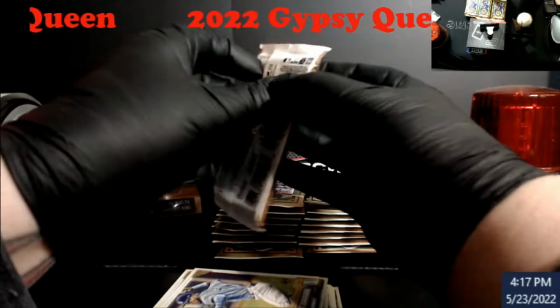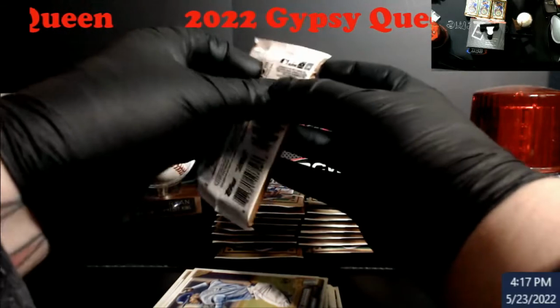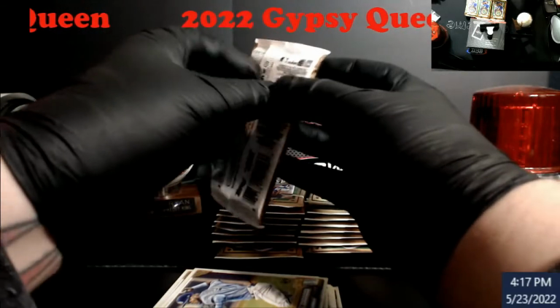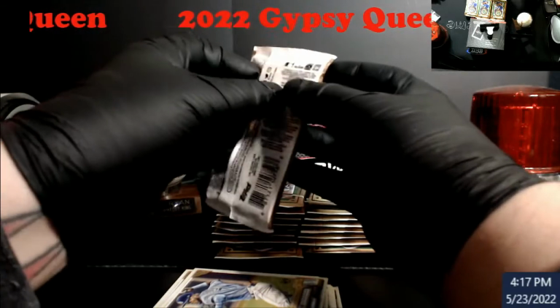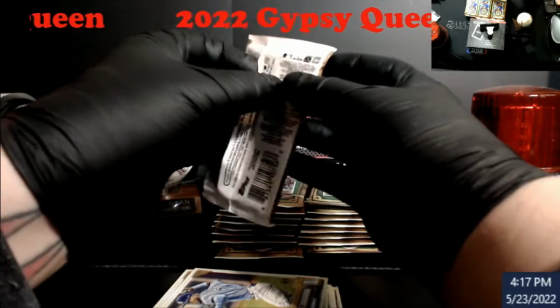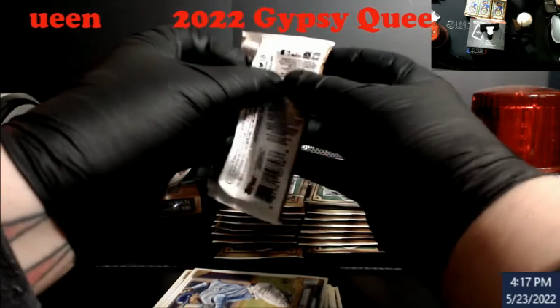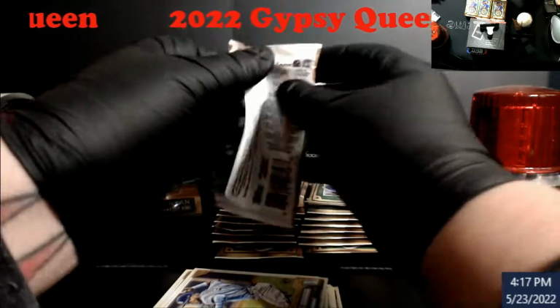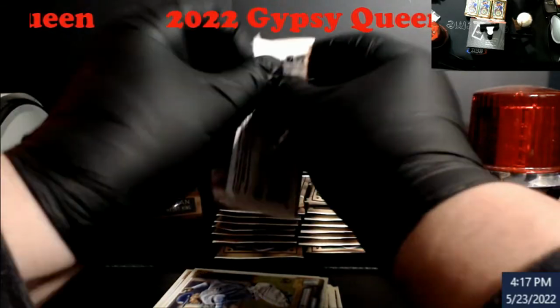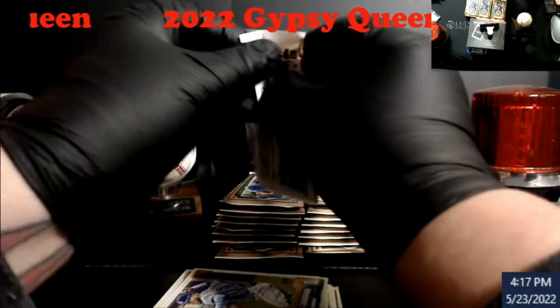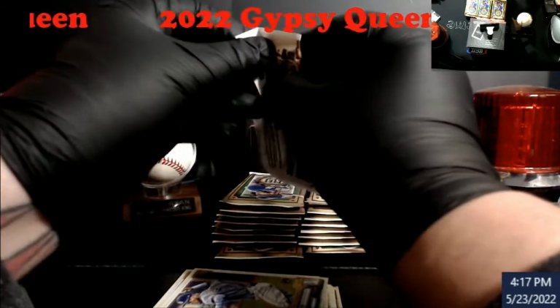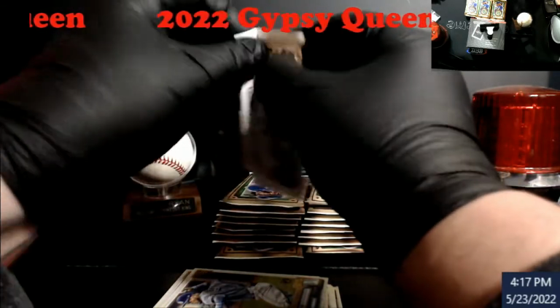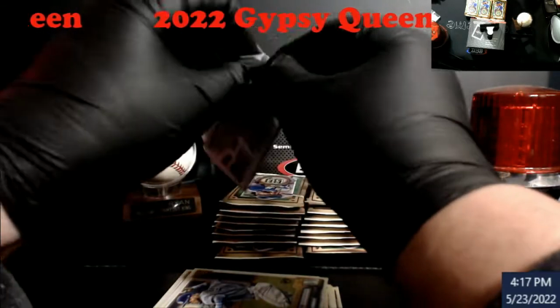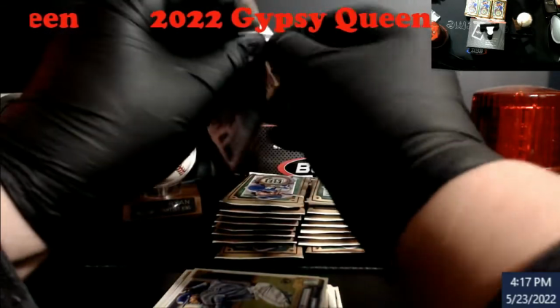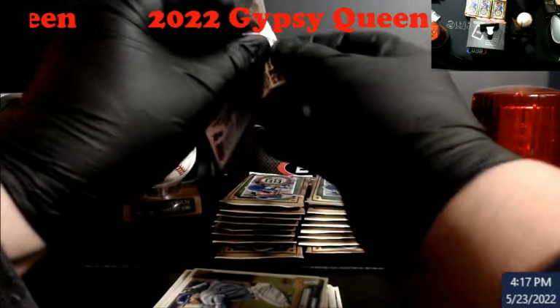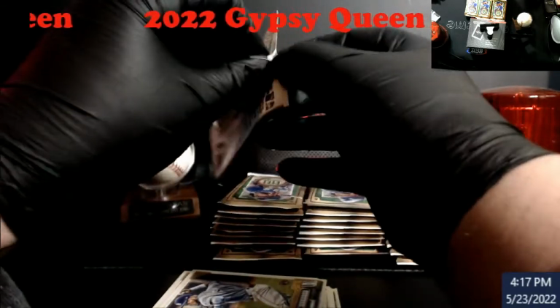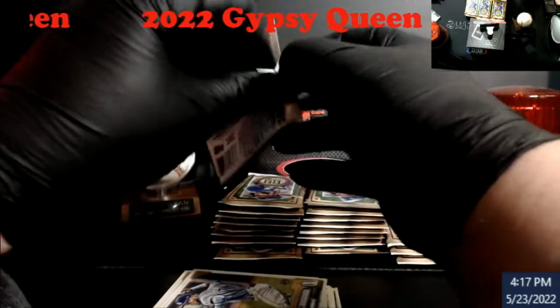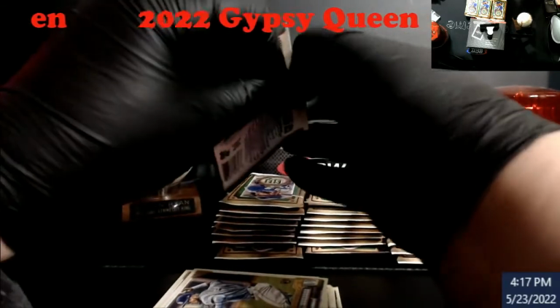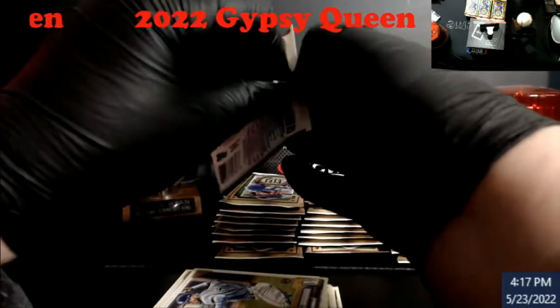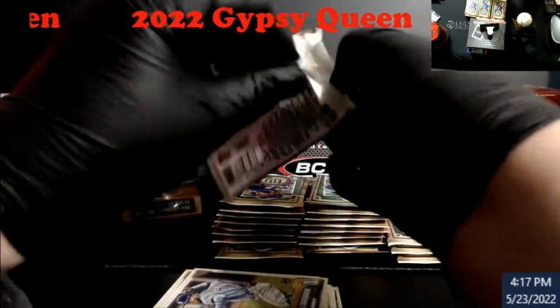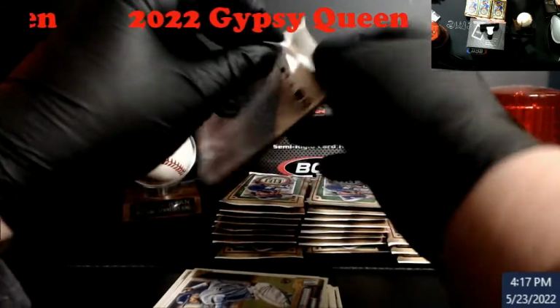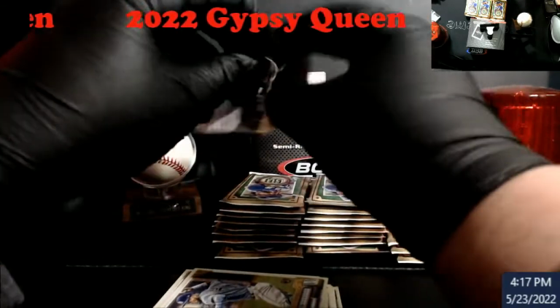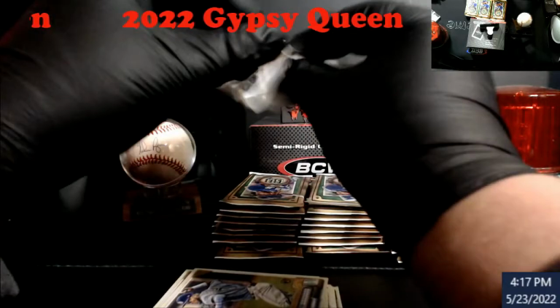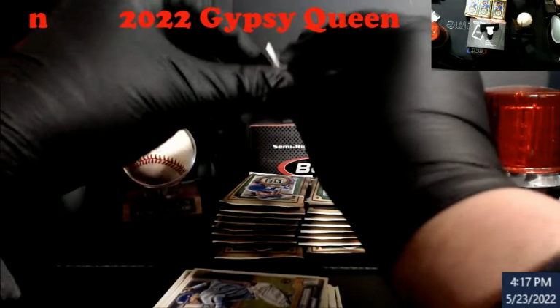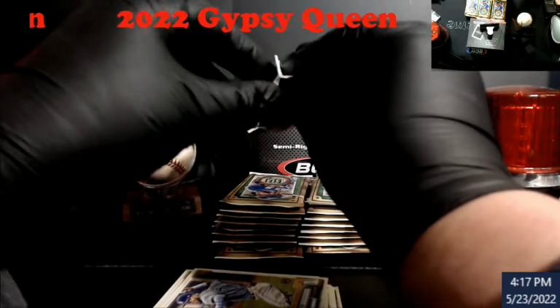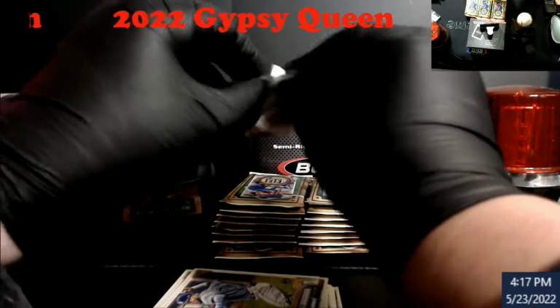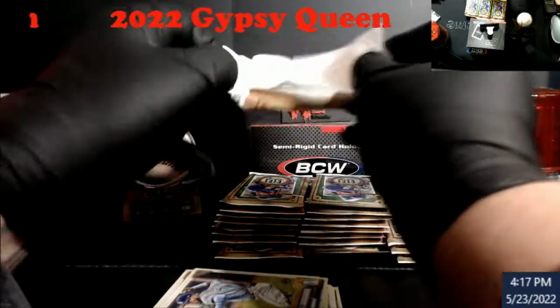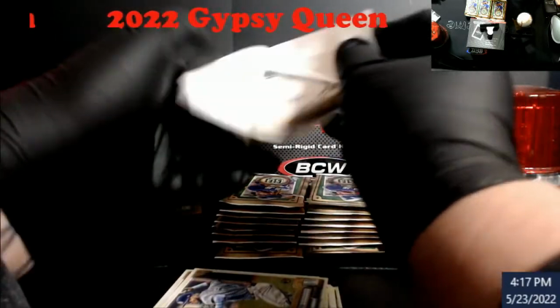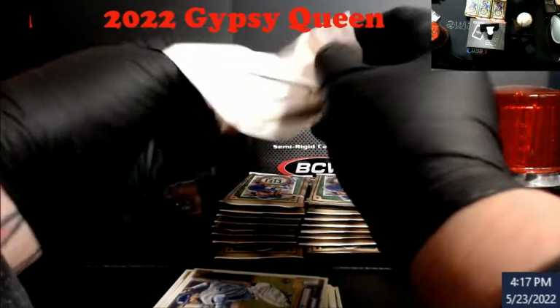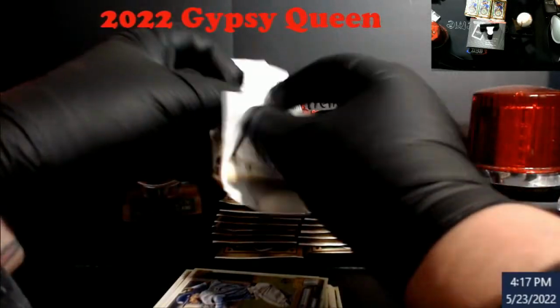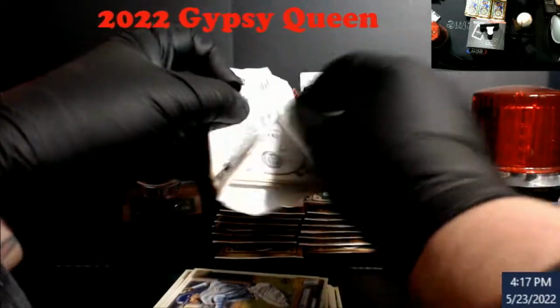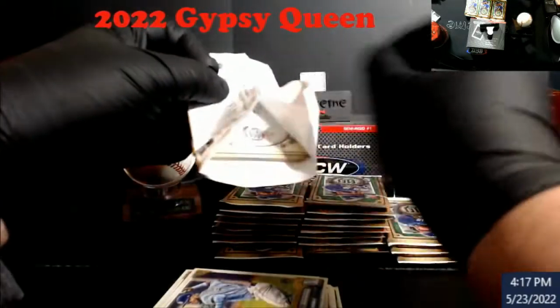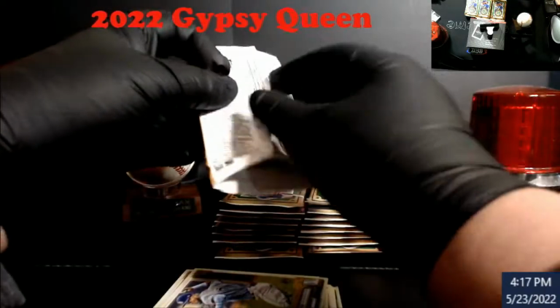The next box break this week will be Tribute — my Tribute came in. We'll see how bad I did in Tribute.